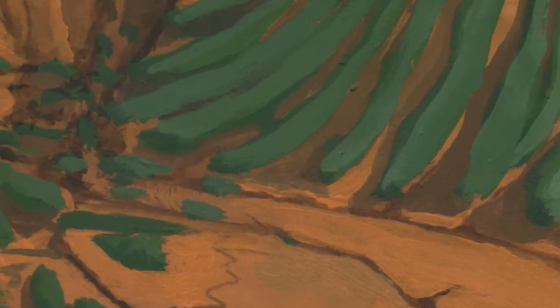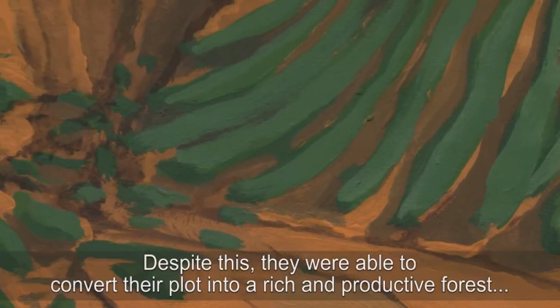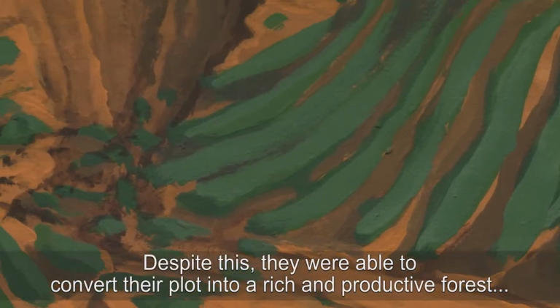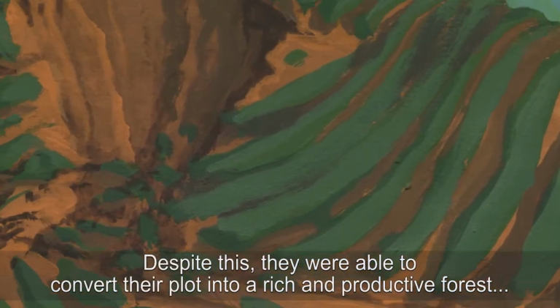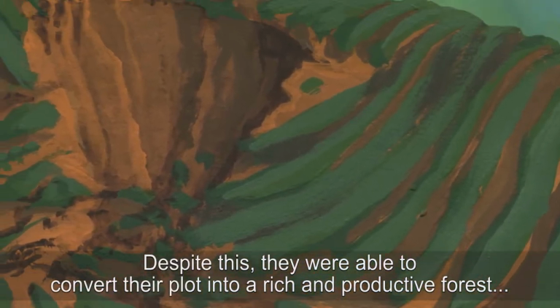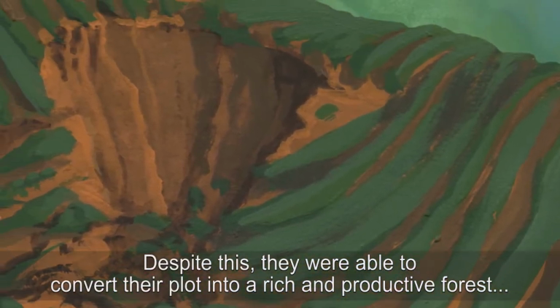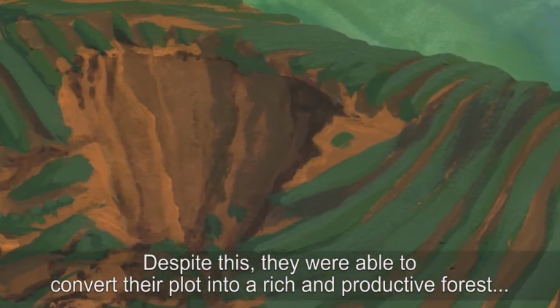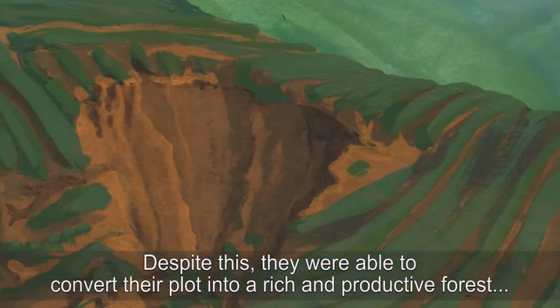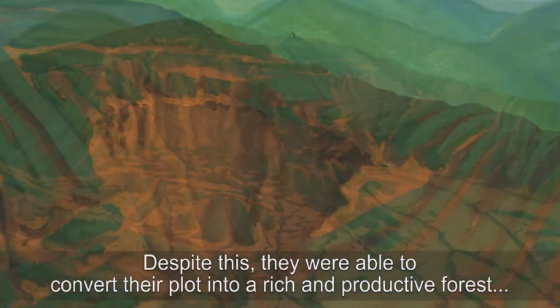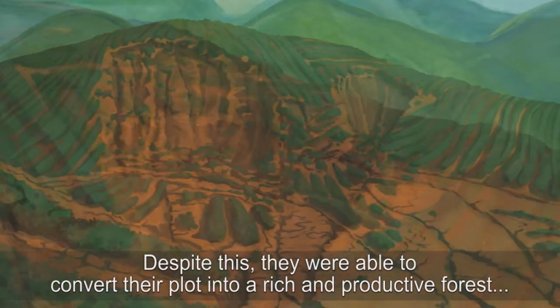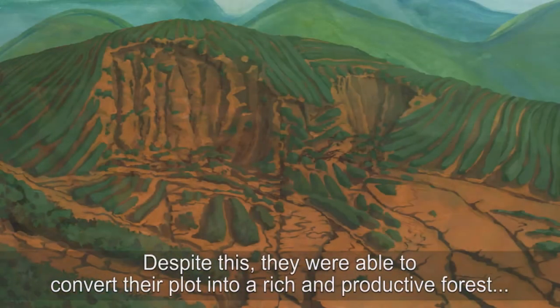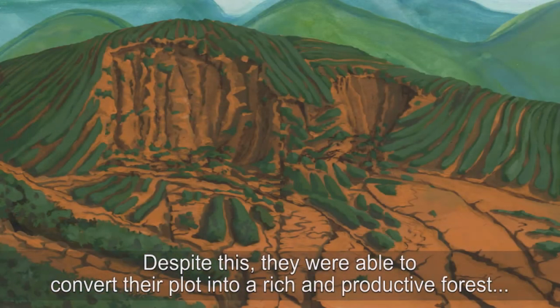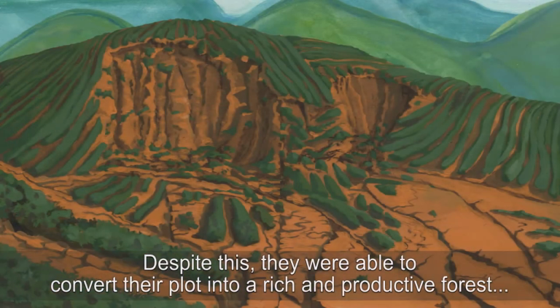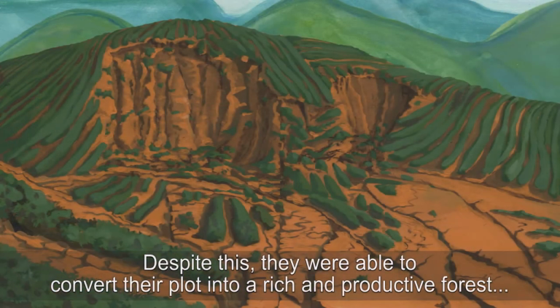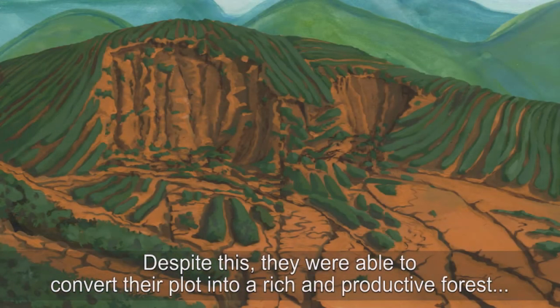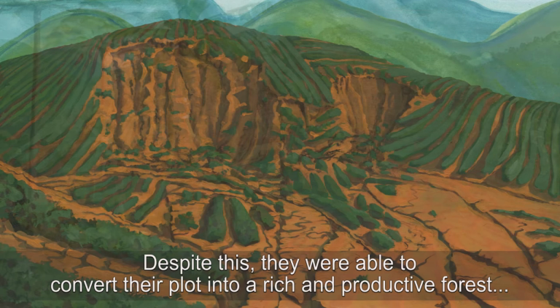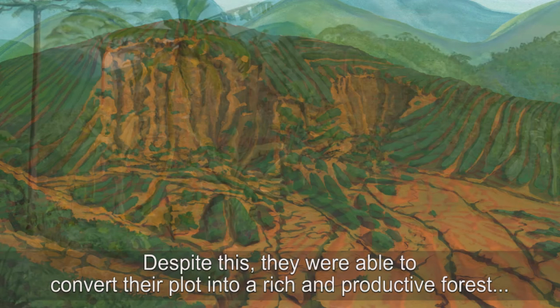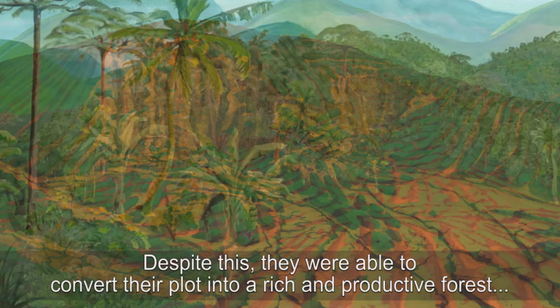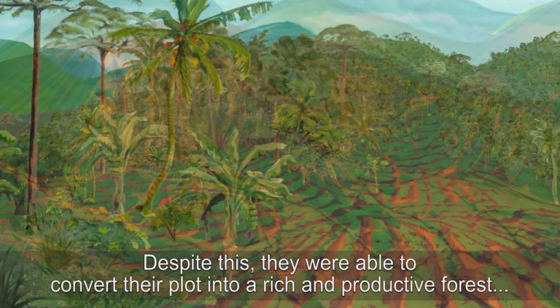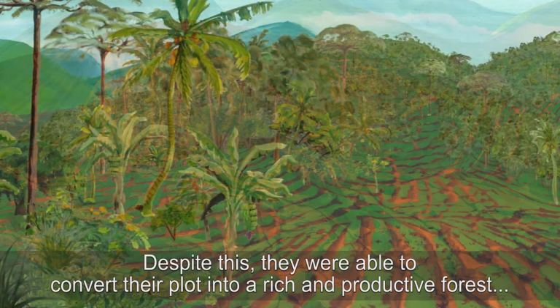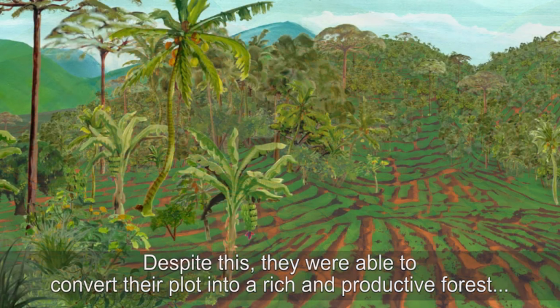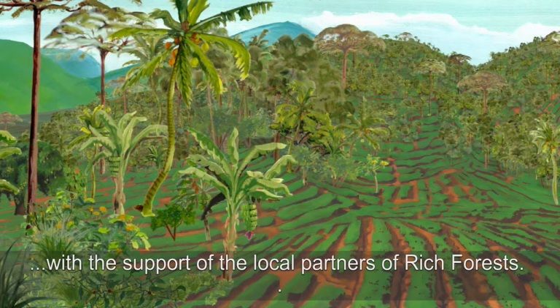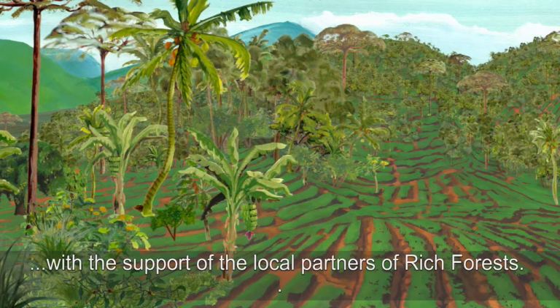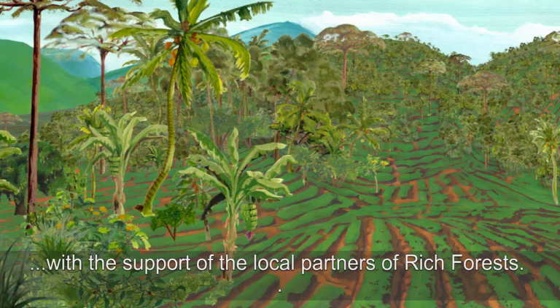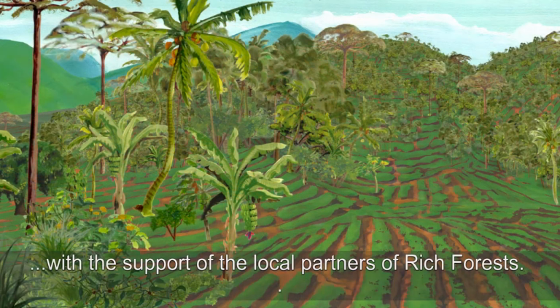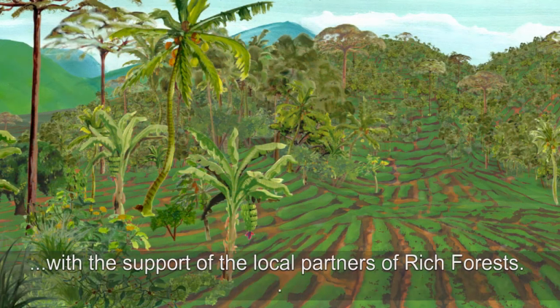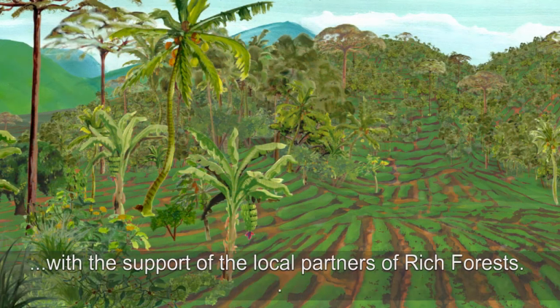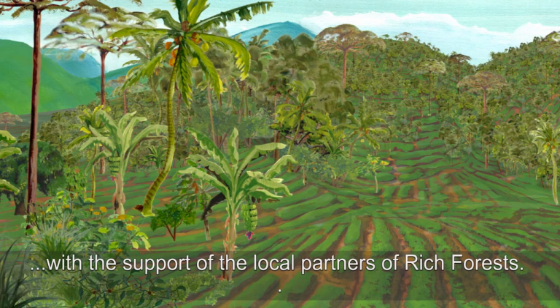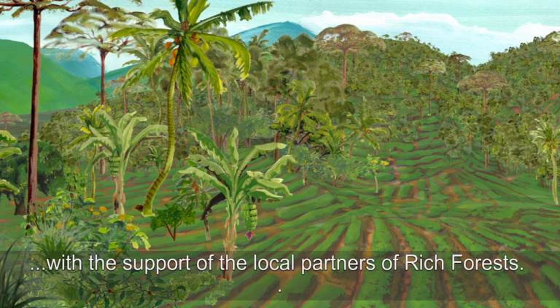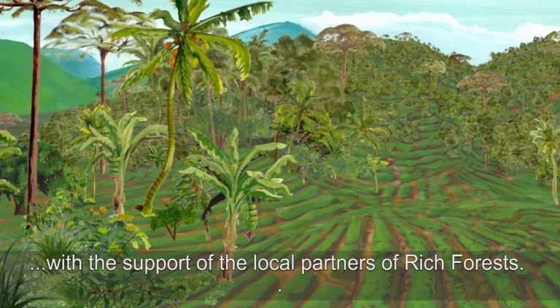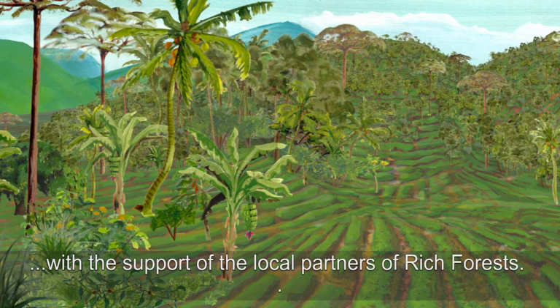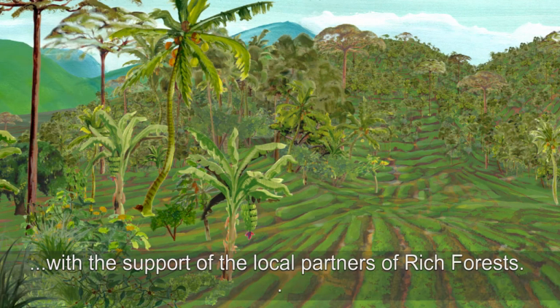Despite this, they were able to convert their plot into a rich and productive forest with the support of the local partners of Rich Forests.